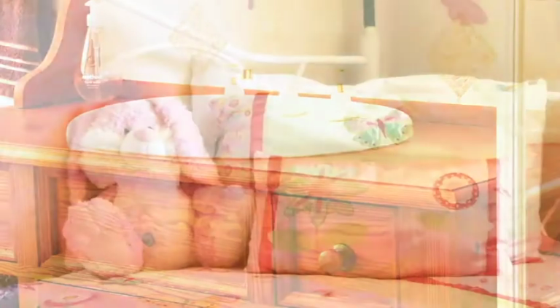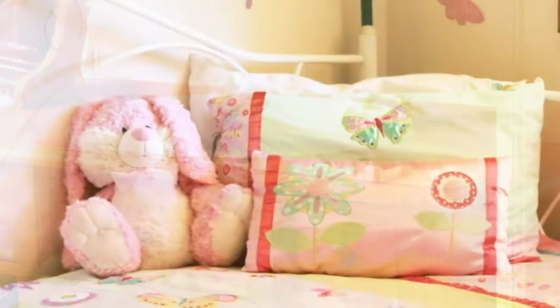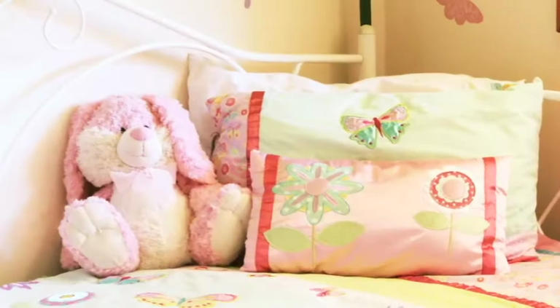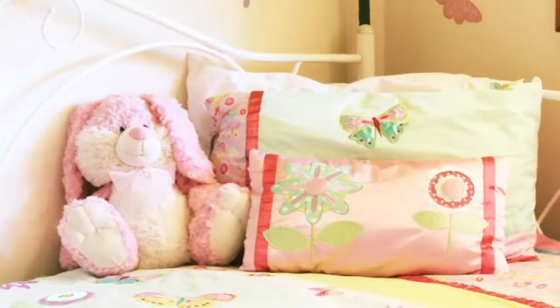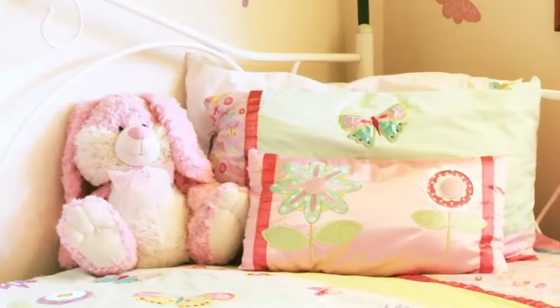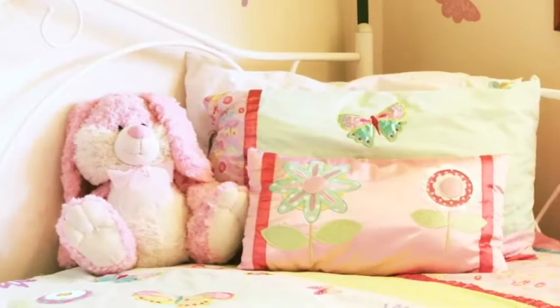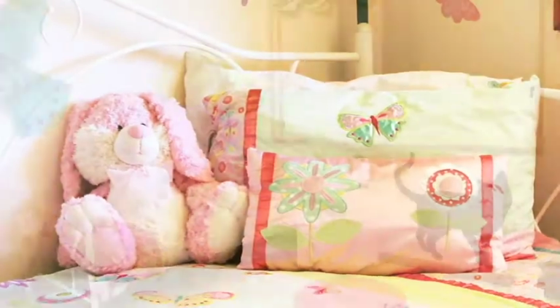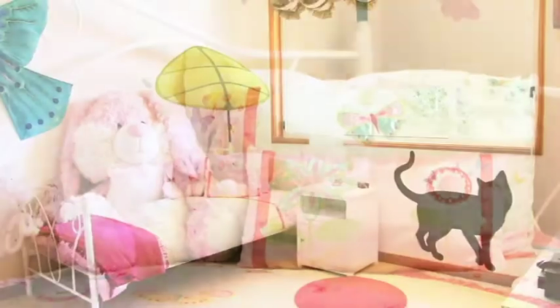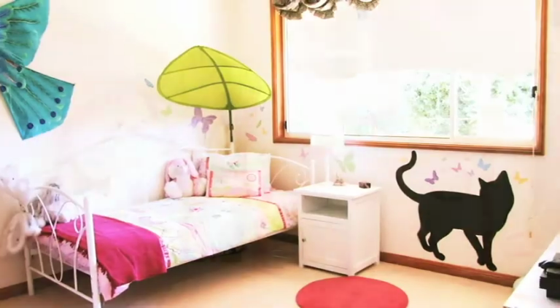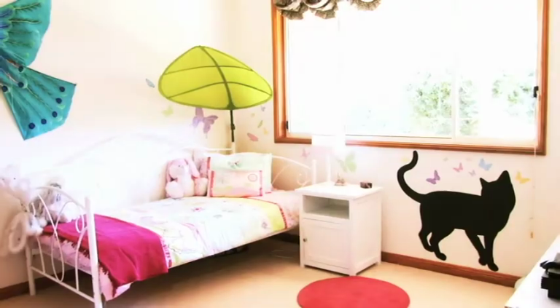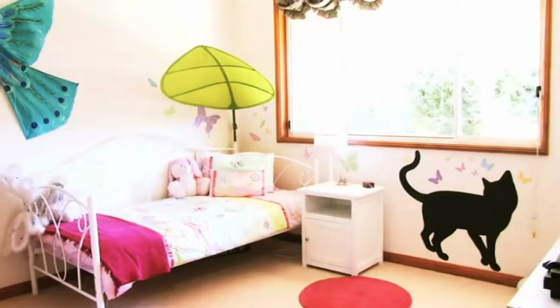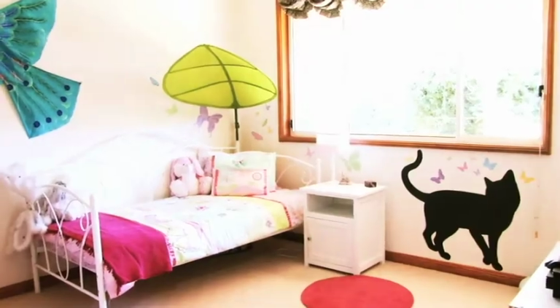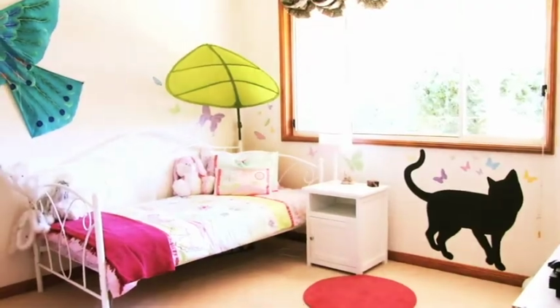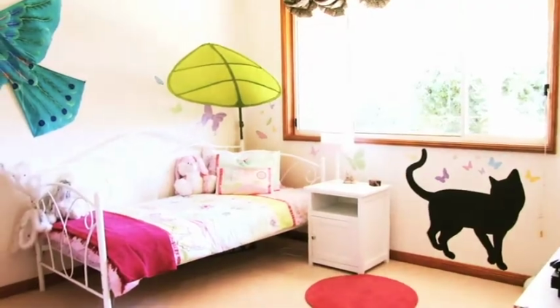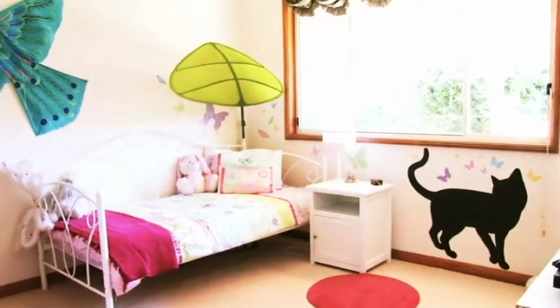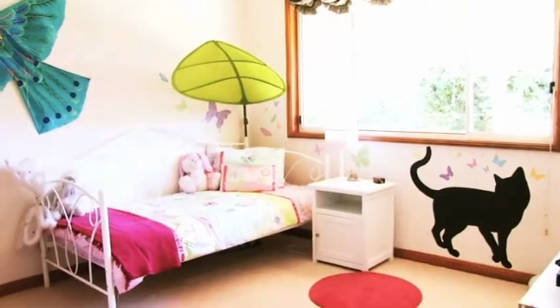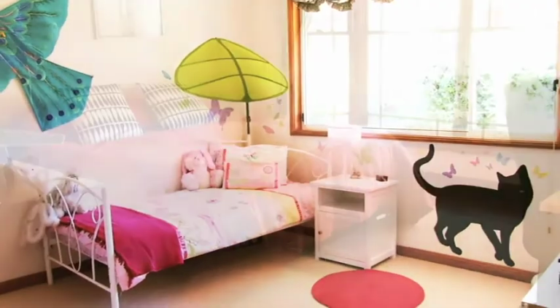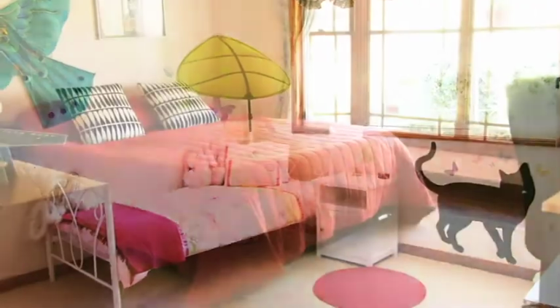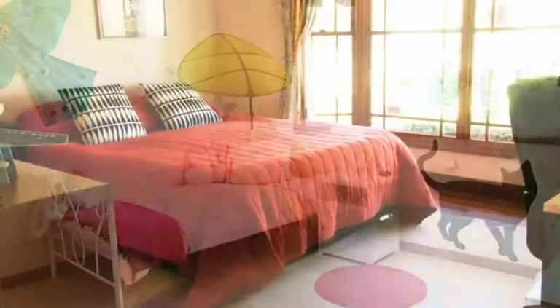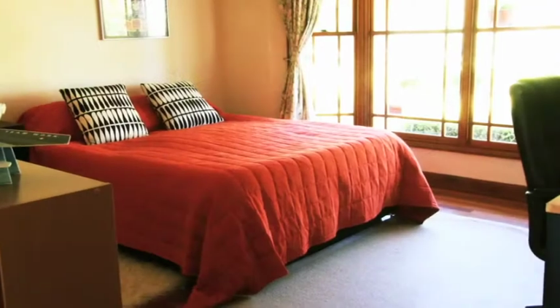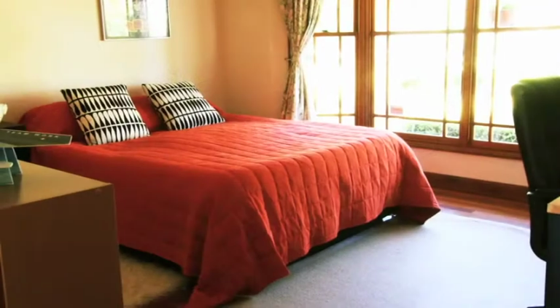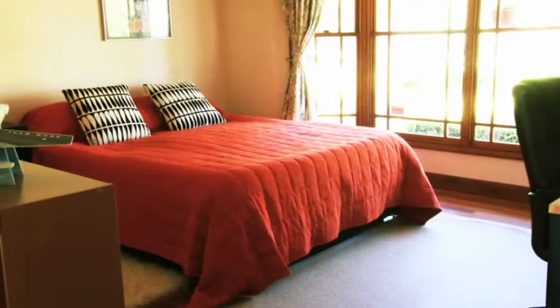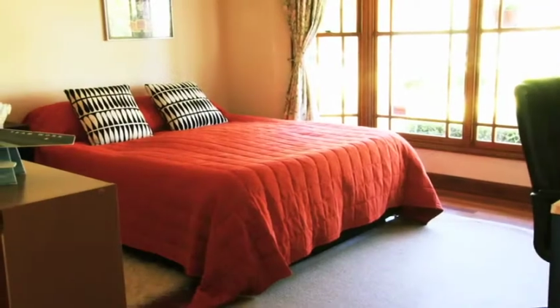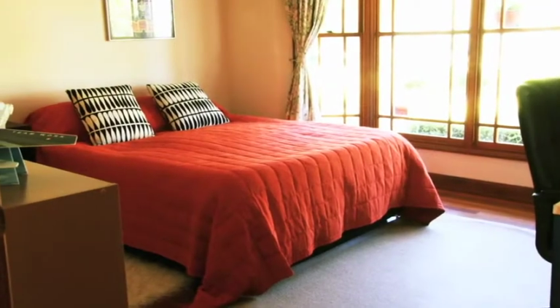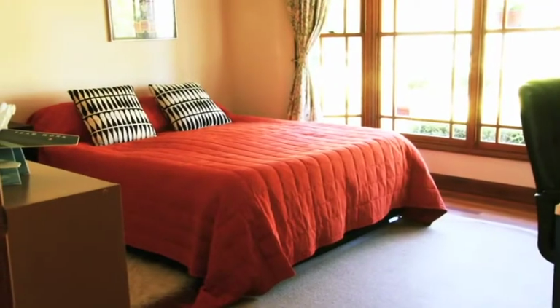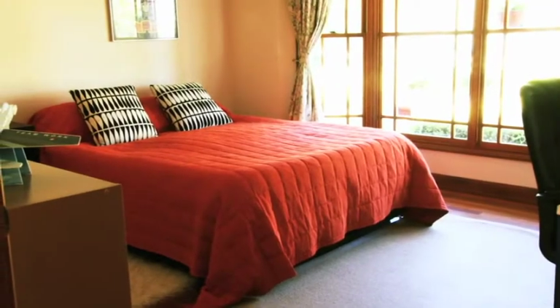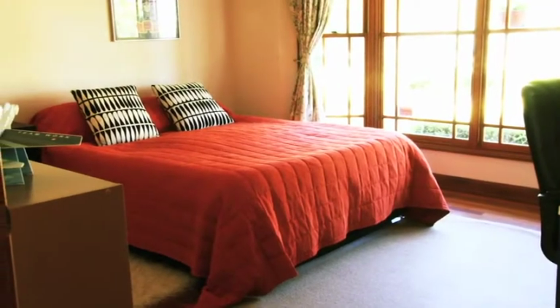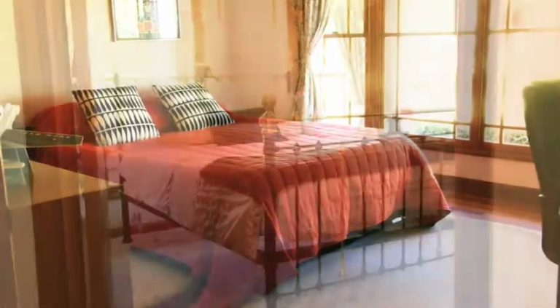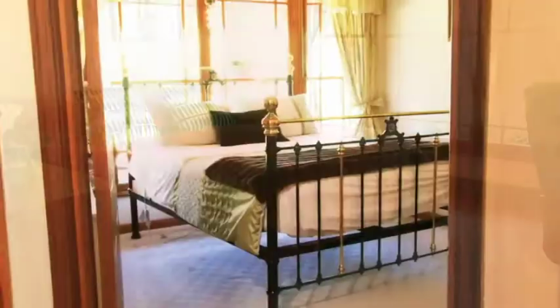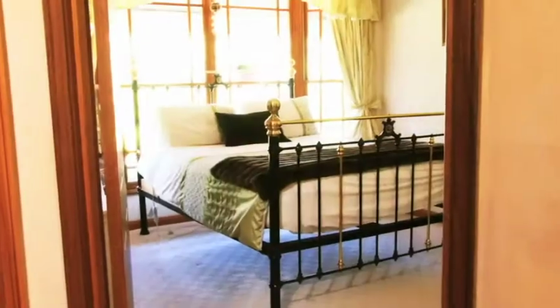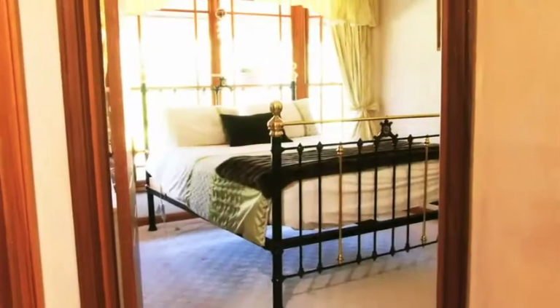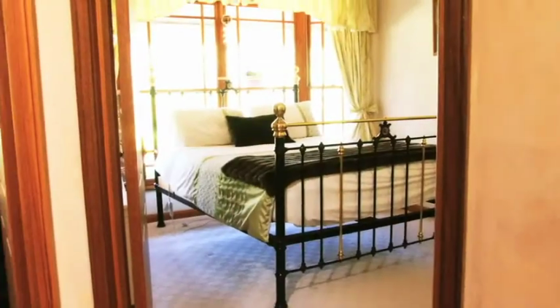There are three other bedrooms plus a study. All are tastefully decorated in pastel tones.